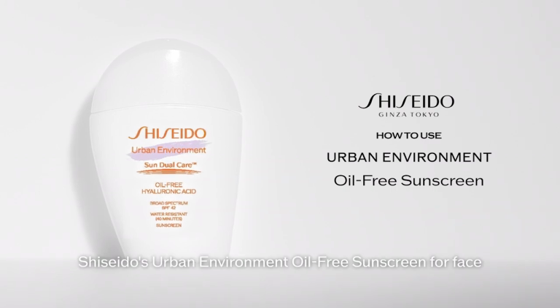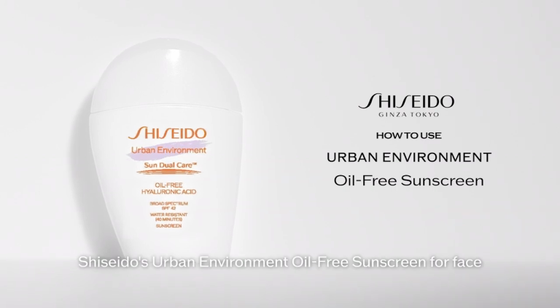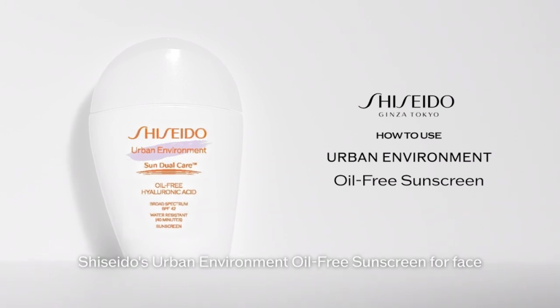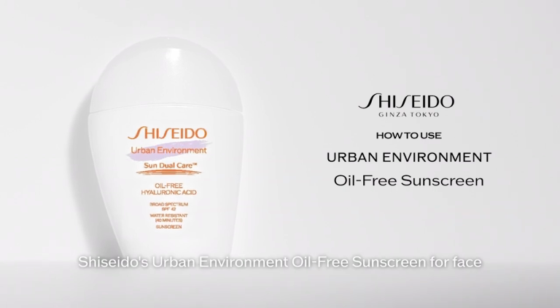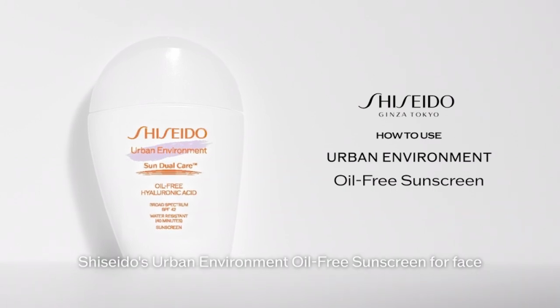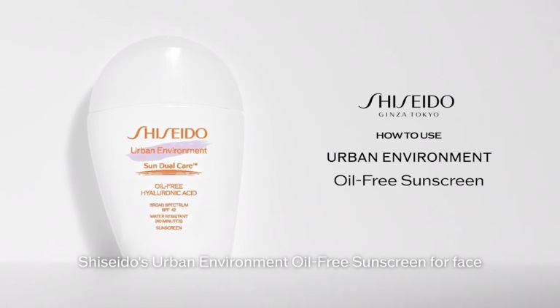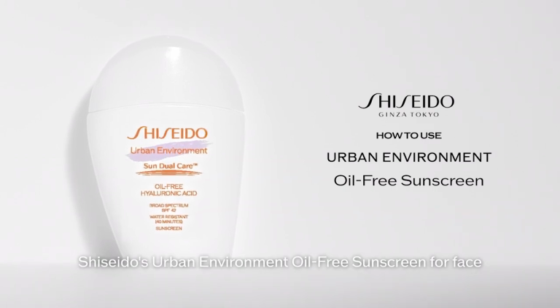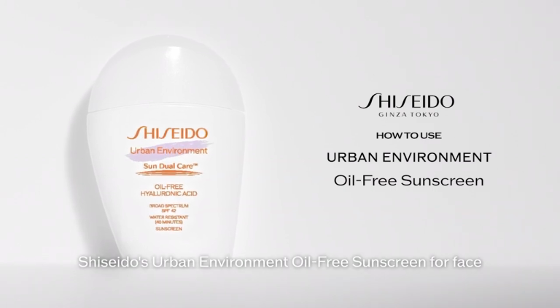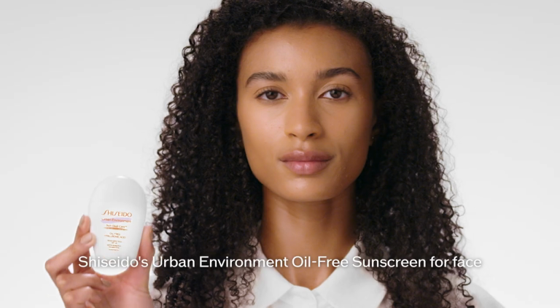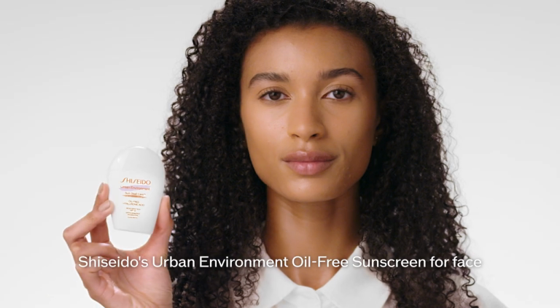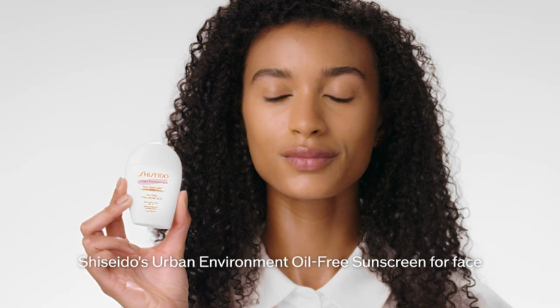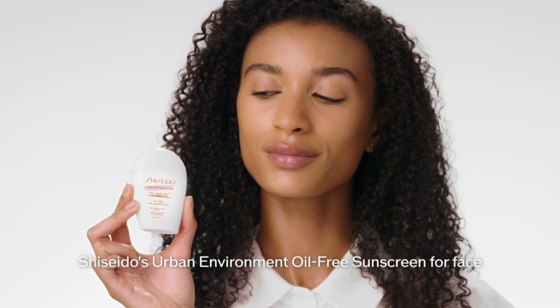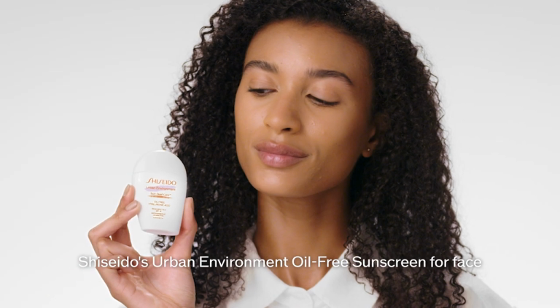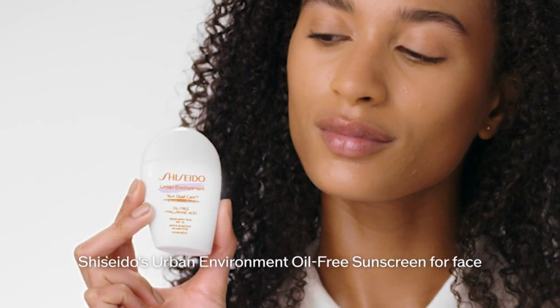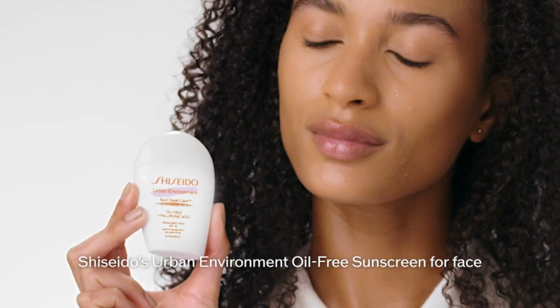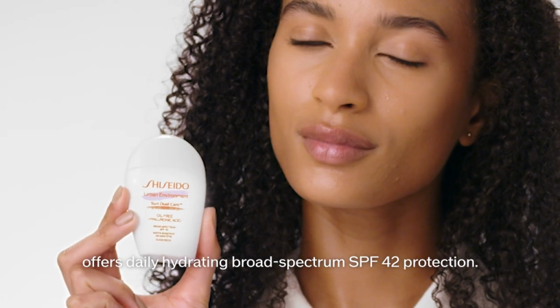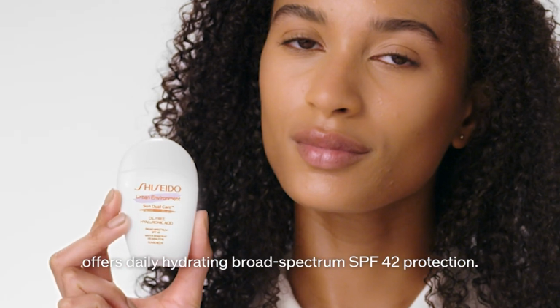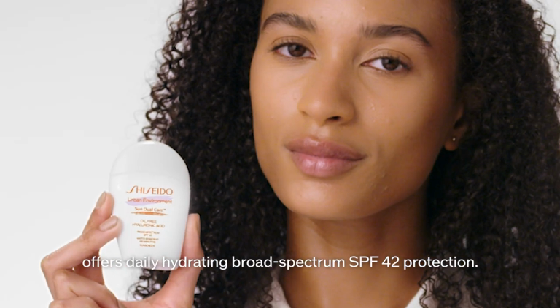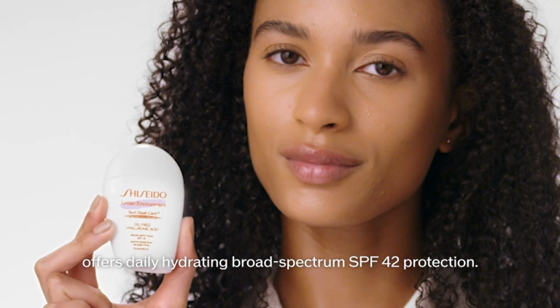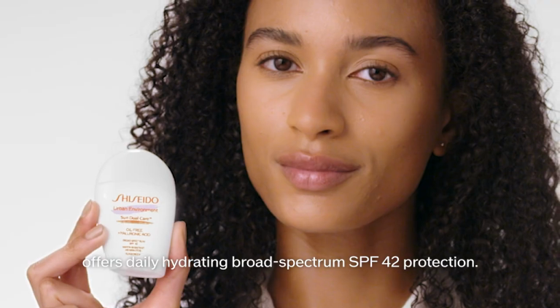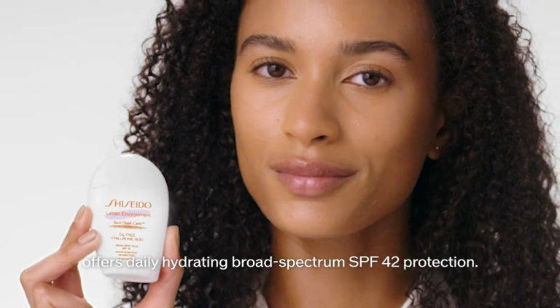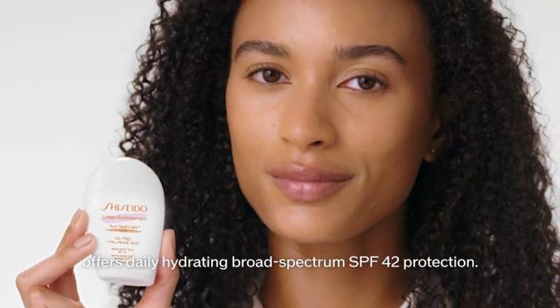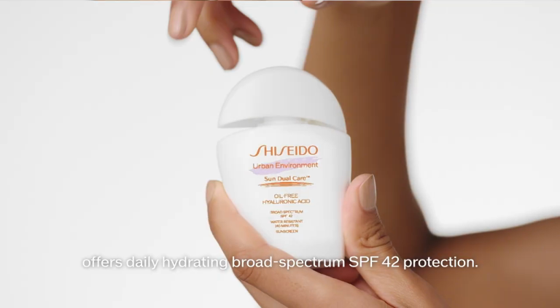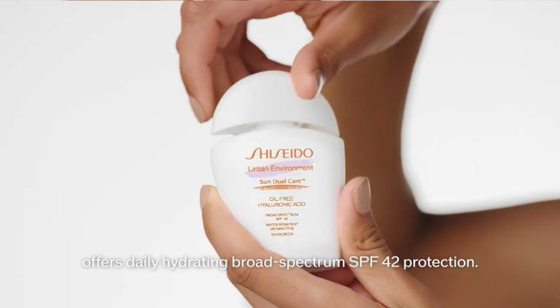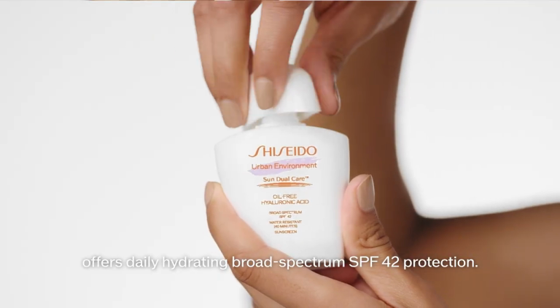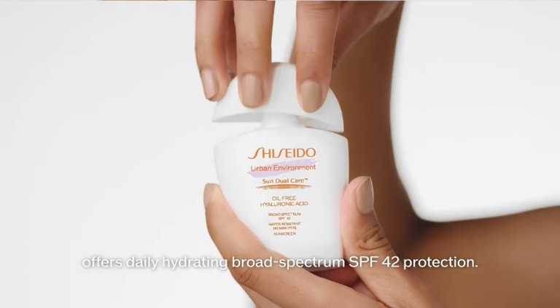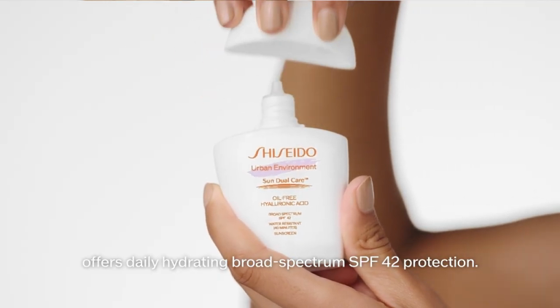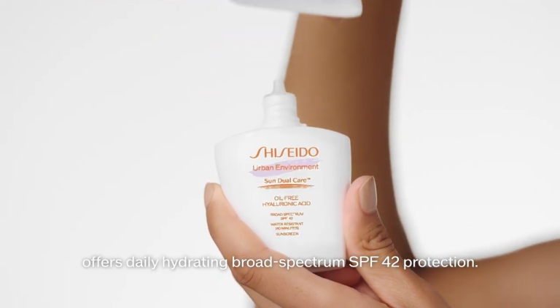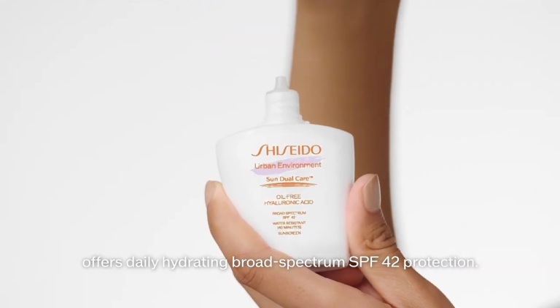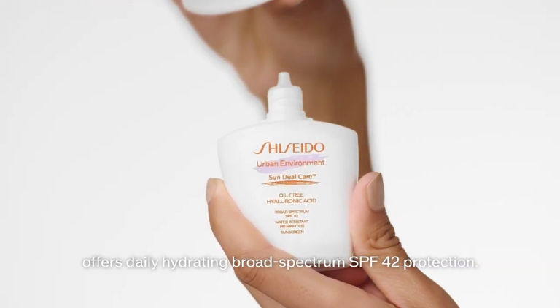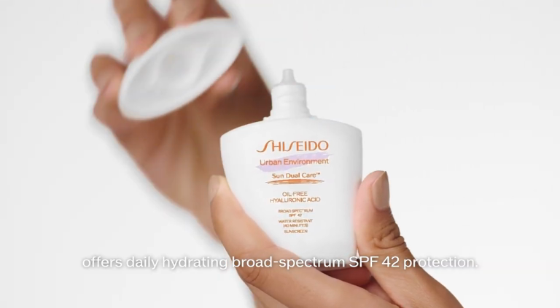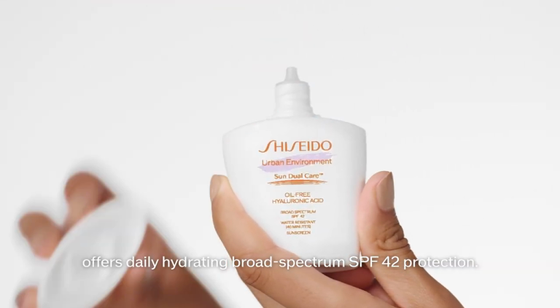Shiseido's Urban Environment Oil-Free Sunscreen for Face offers daily, hydrating, broad-spectrum SPF 42 protection.